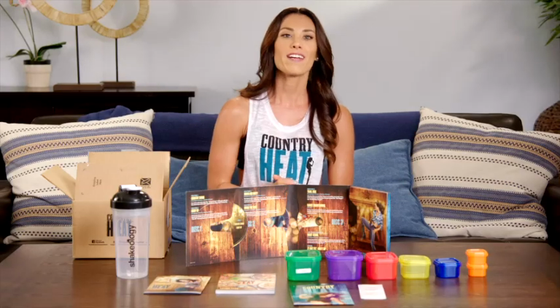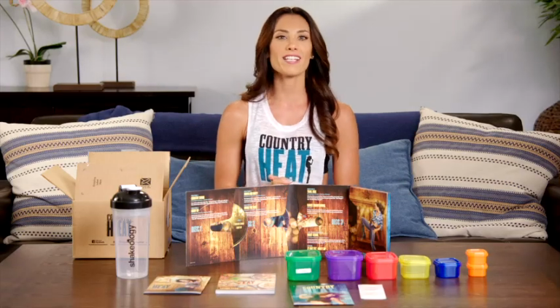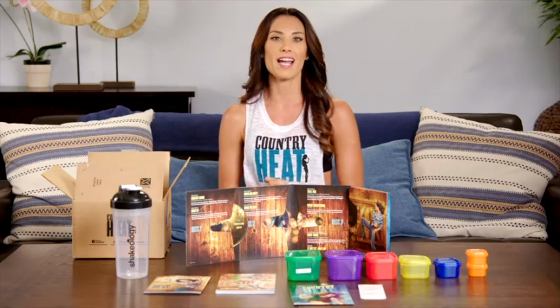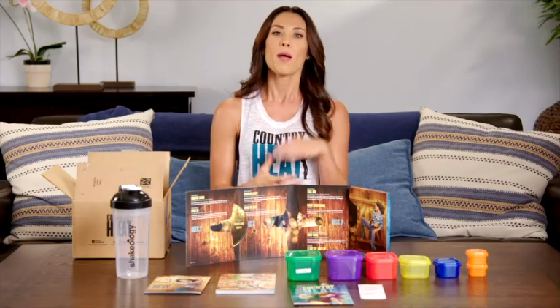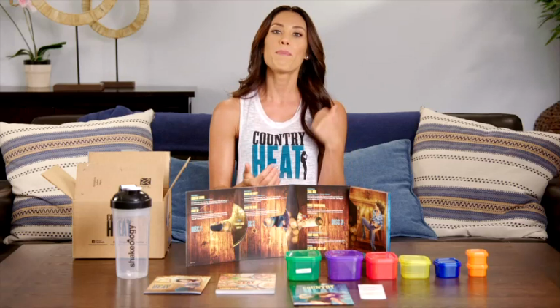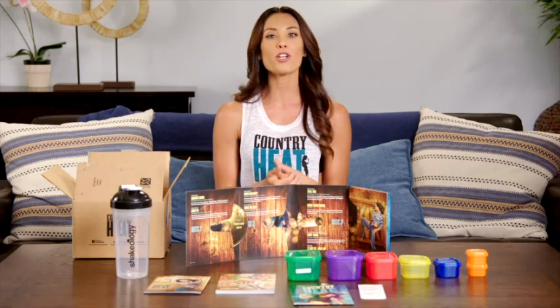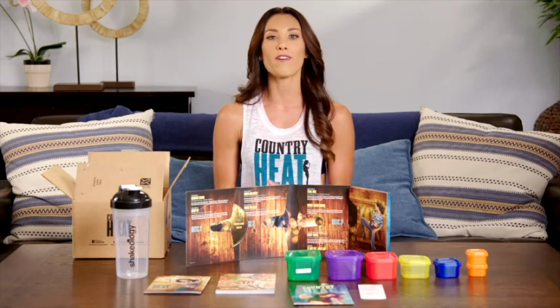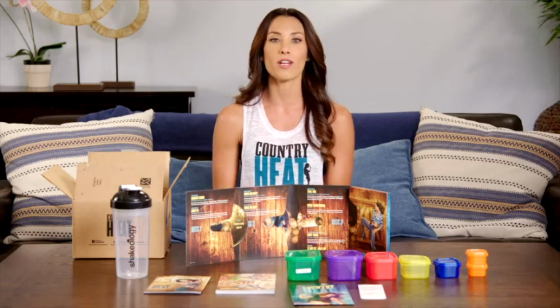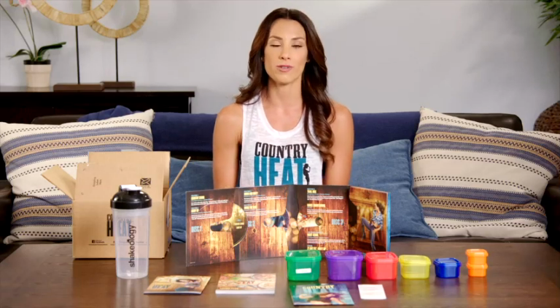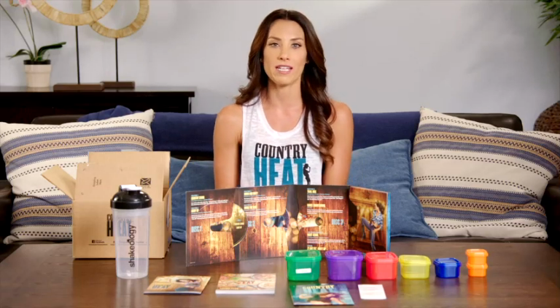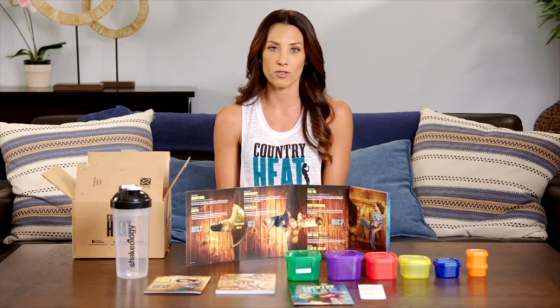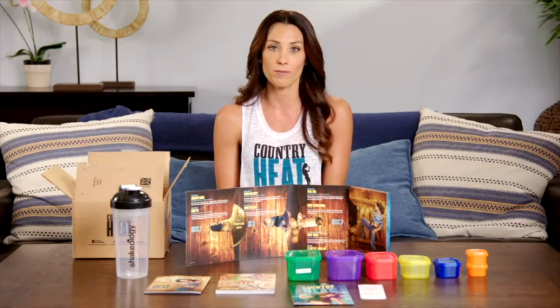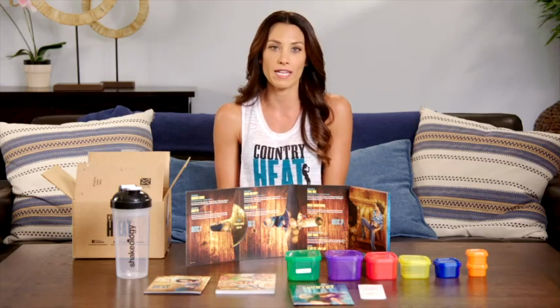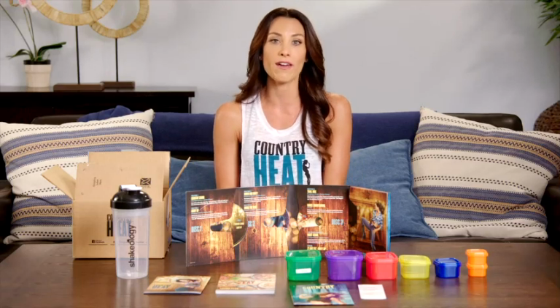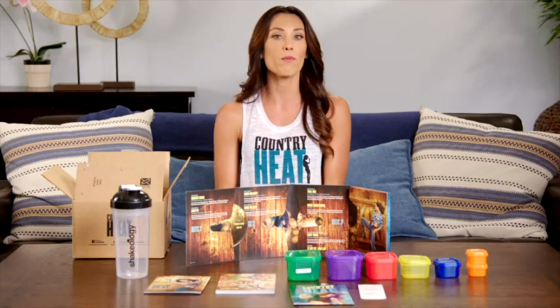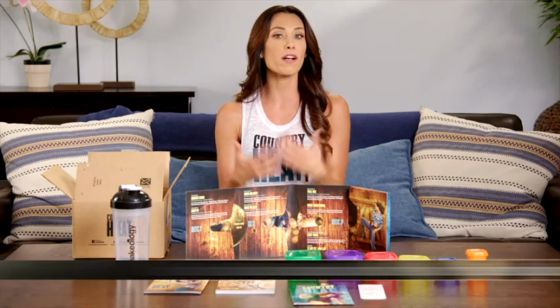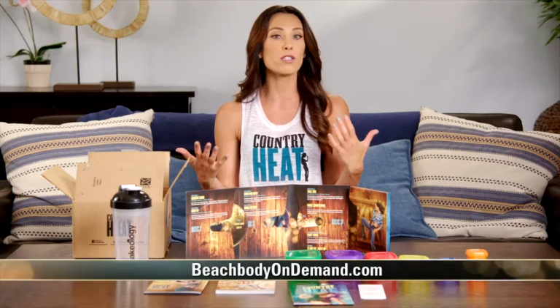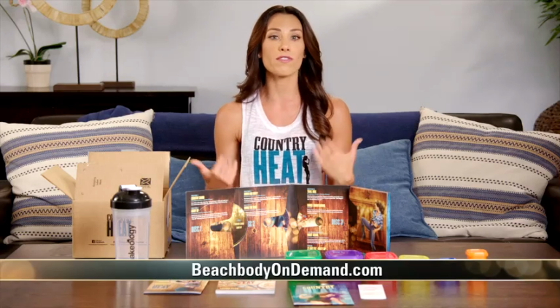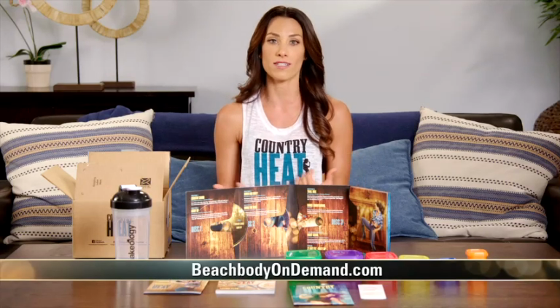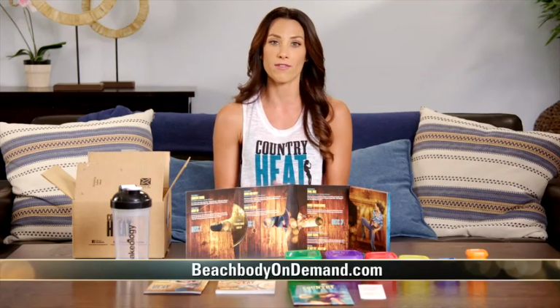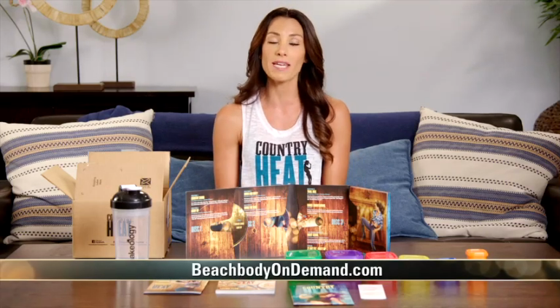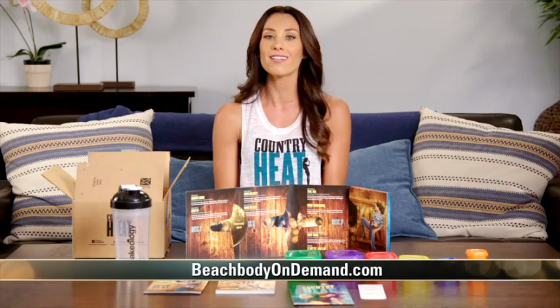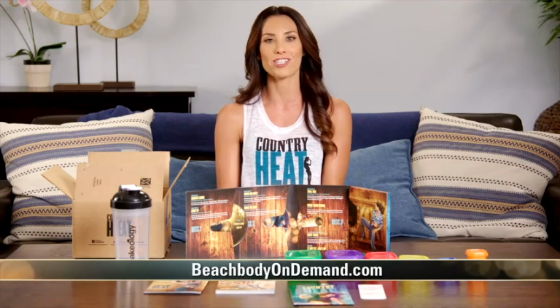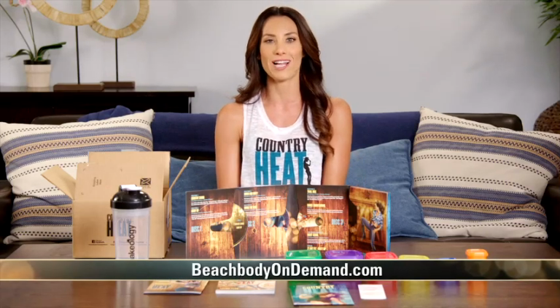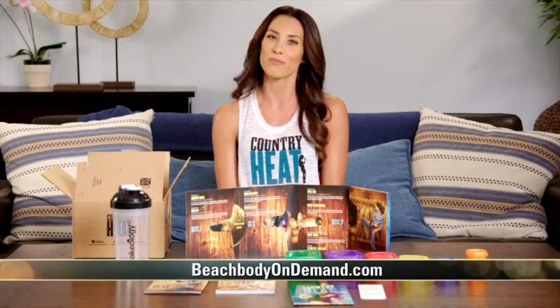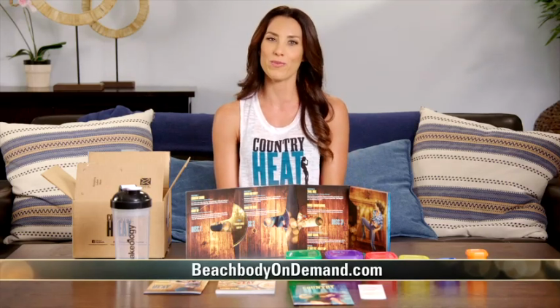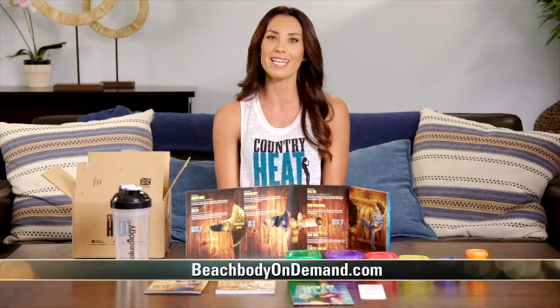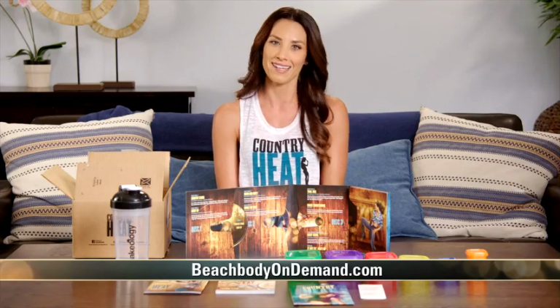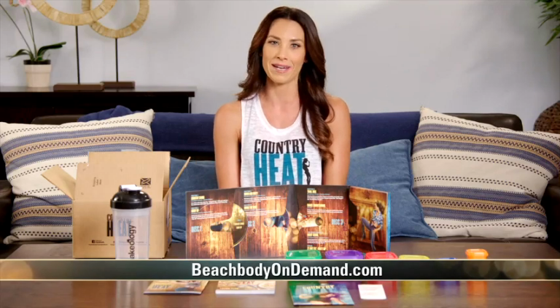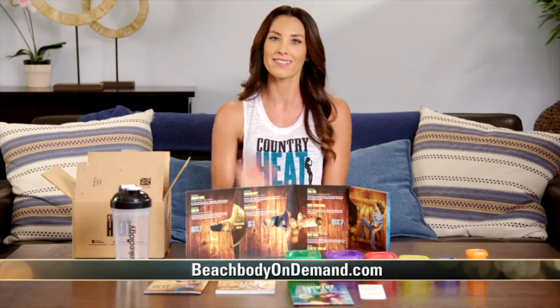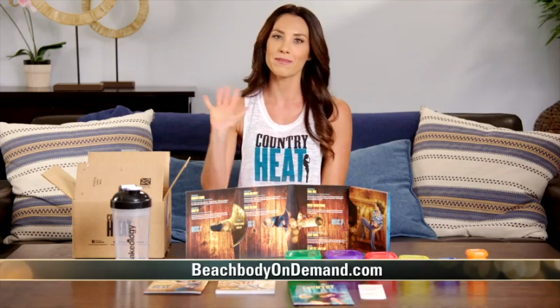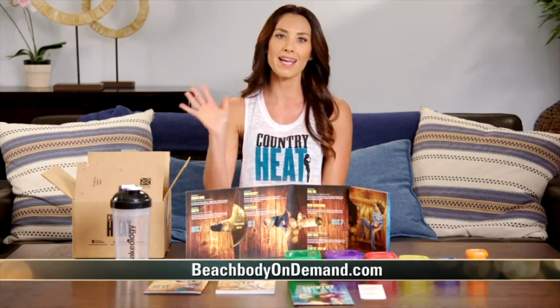There it is, guys. Be sure to follow Country Heat on social media, and for more exclusive content from me, you can check out Beachbody on Demand. Bye.